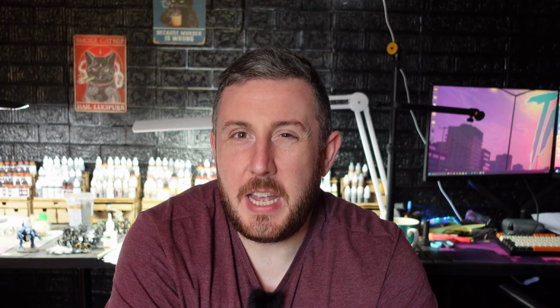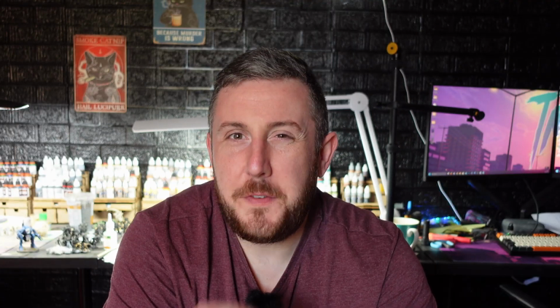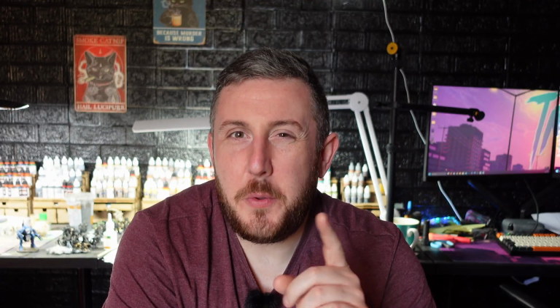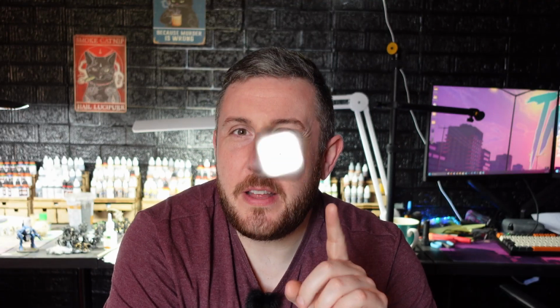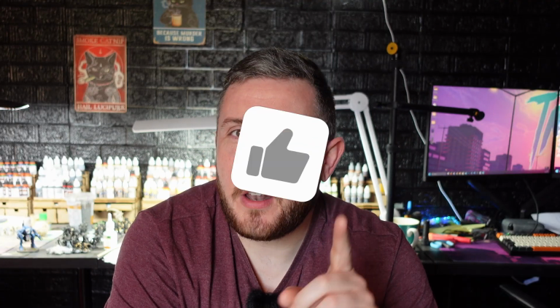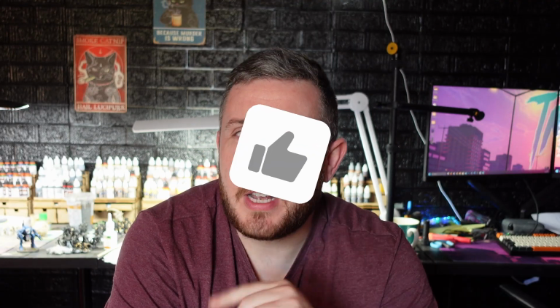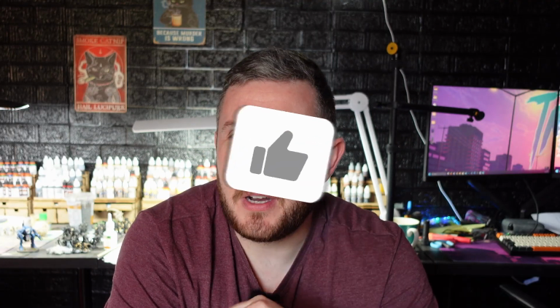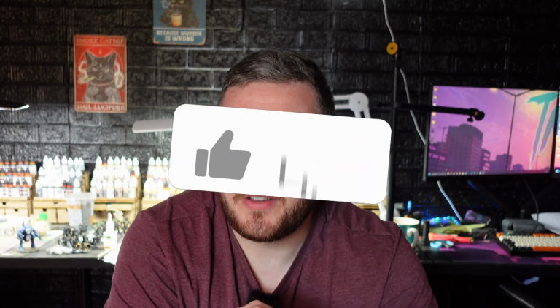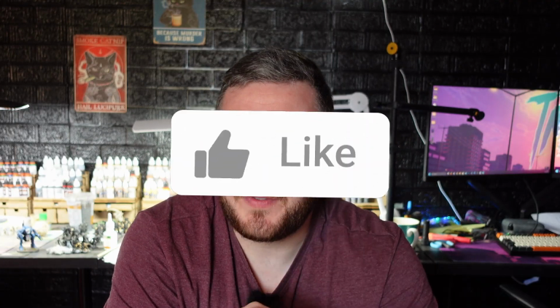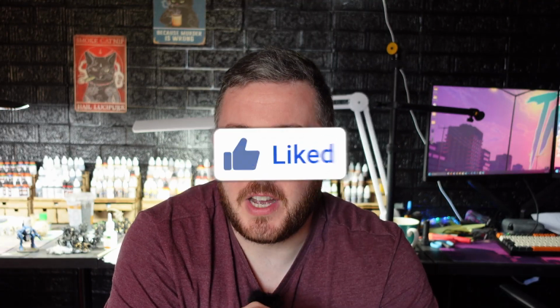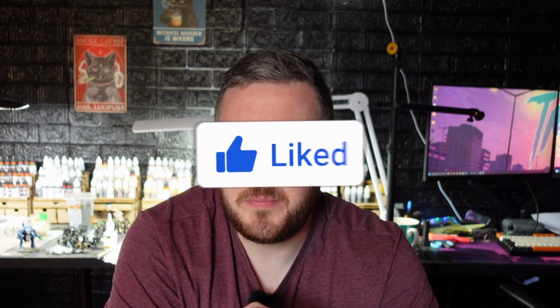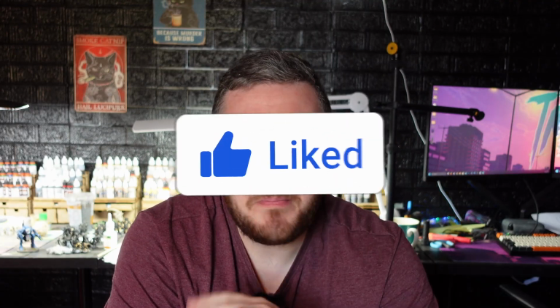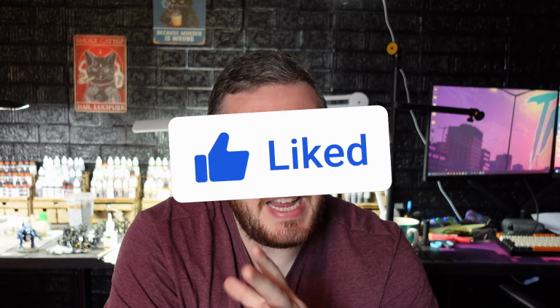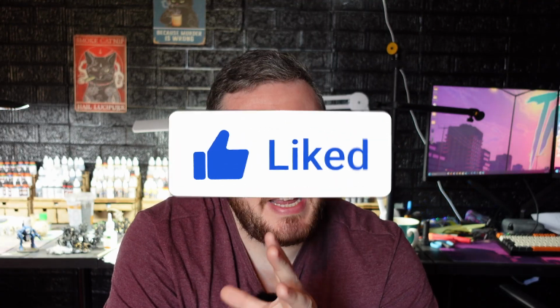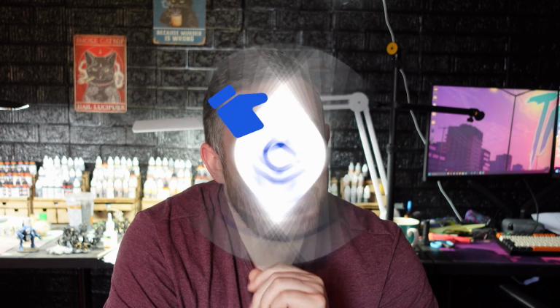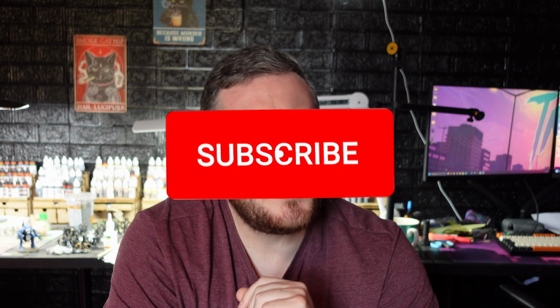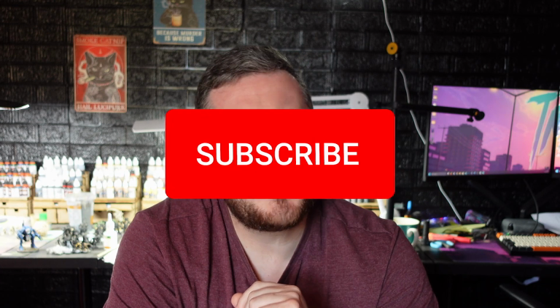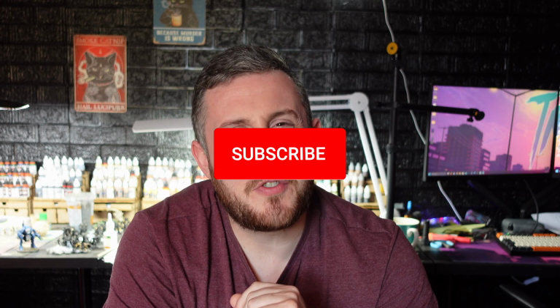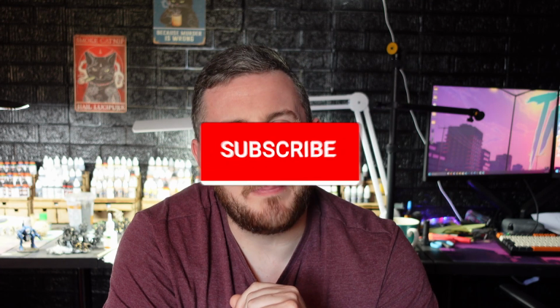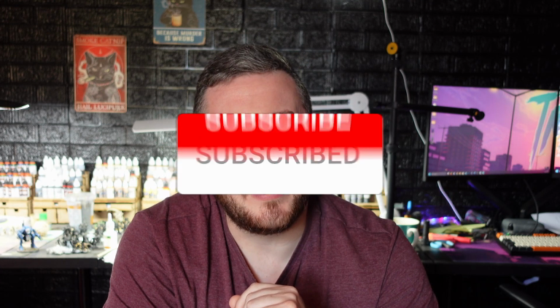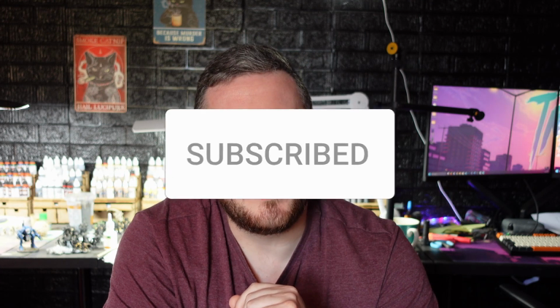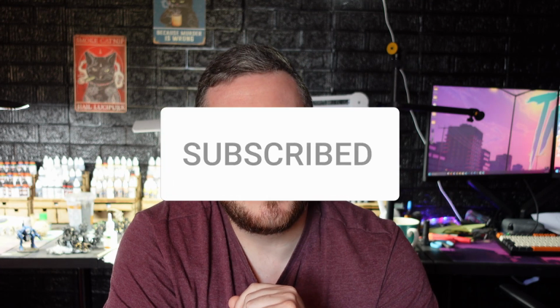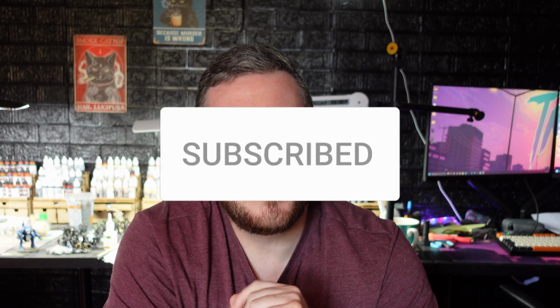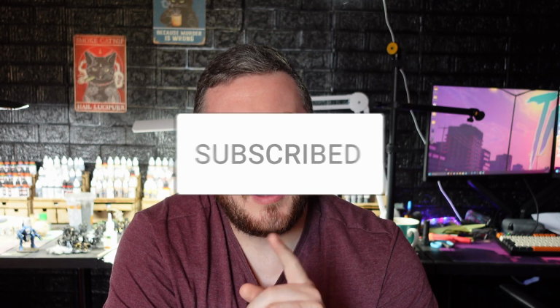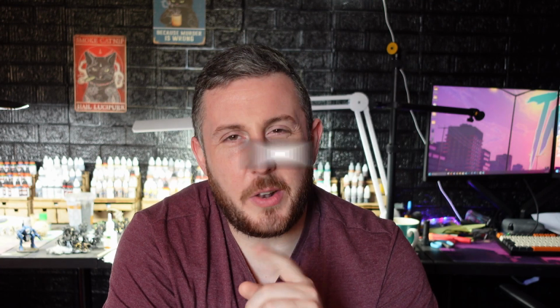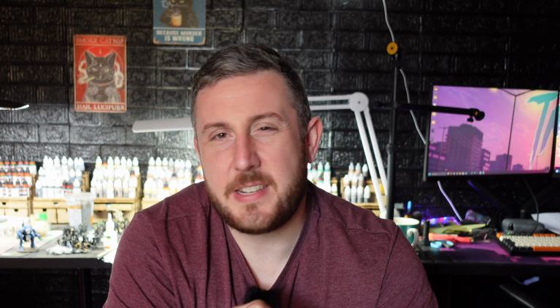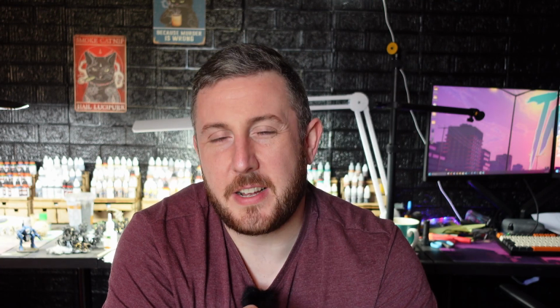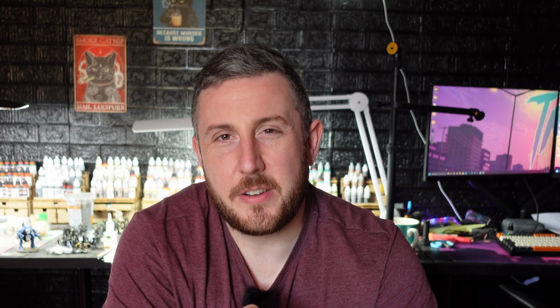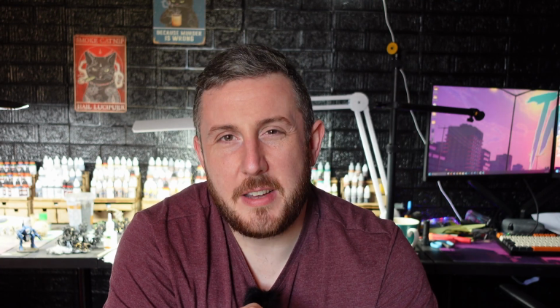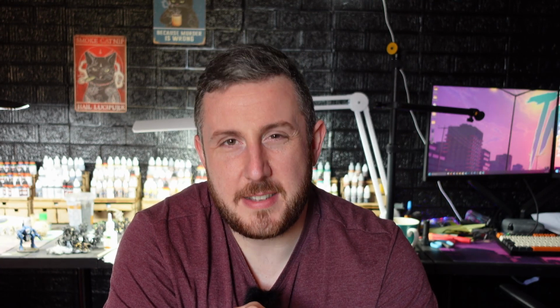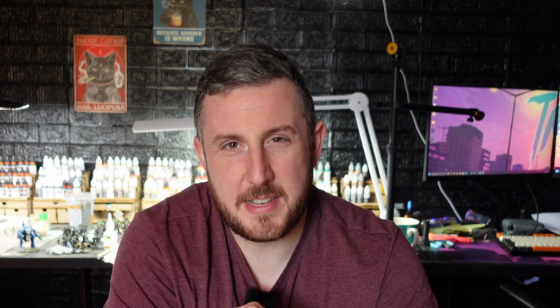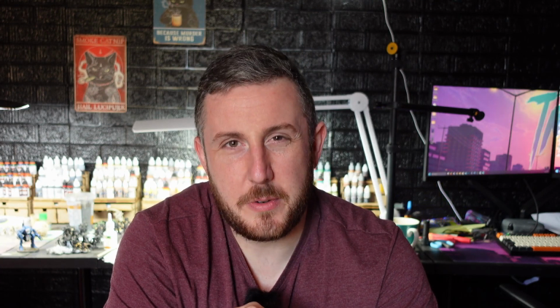If you hit the like button on this video, maybe even the subscribe button, I'll let you take a look at the finished models. How's that sound?